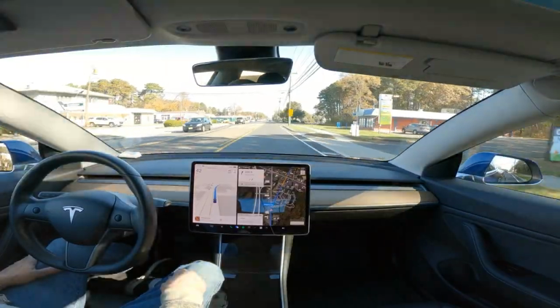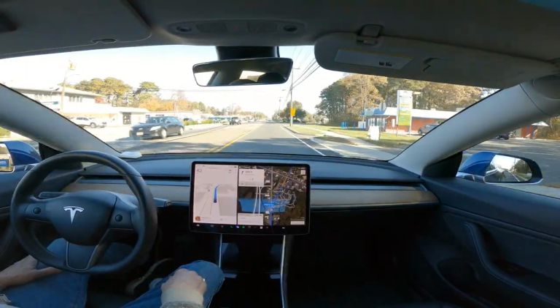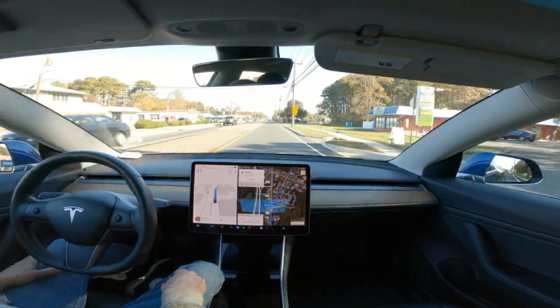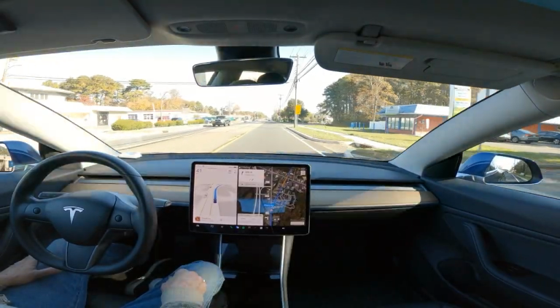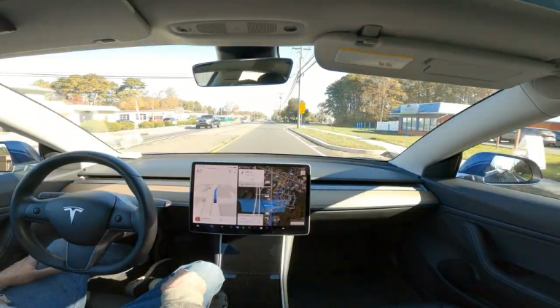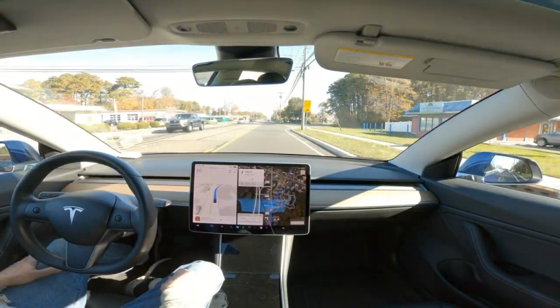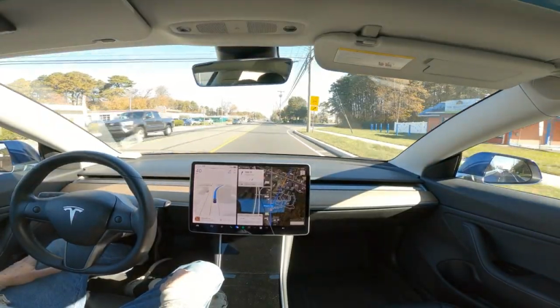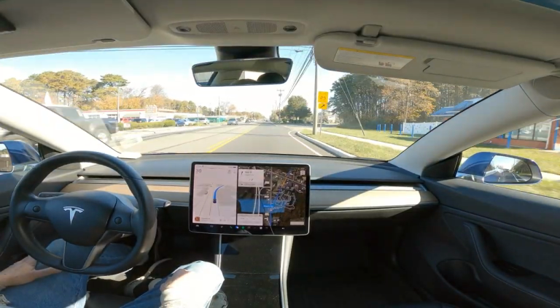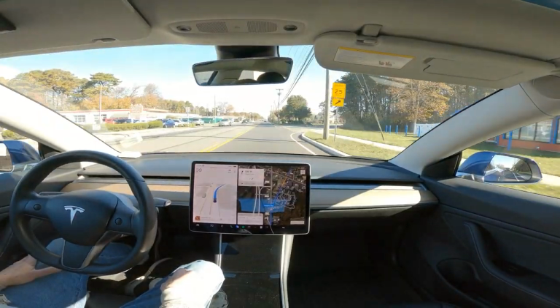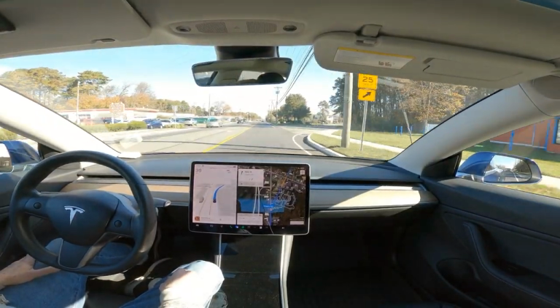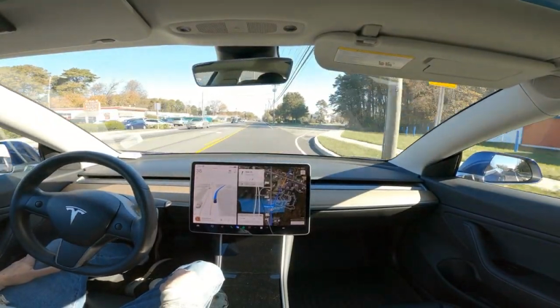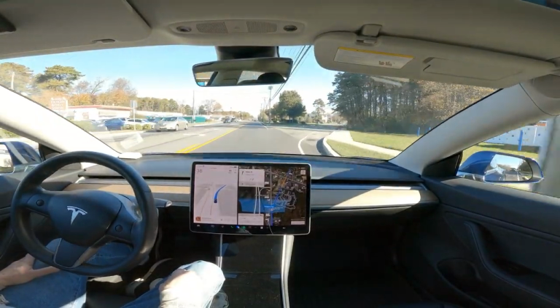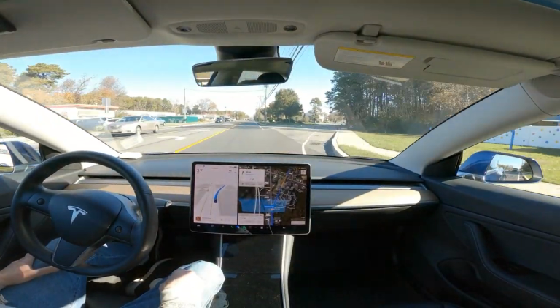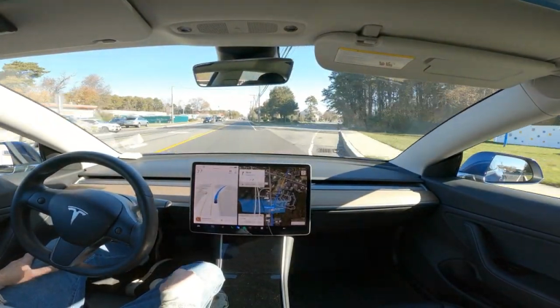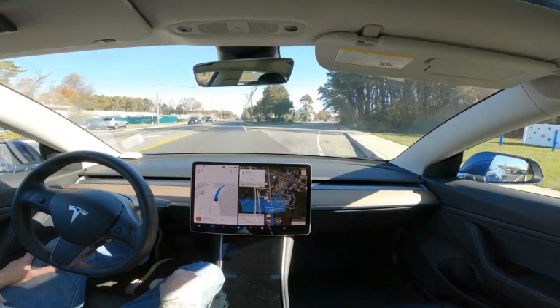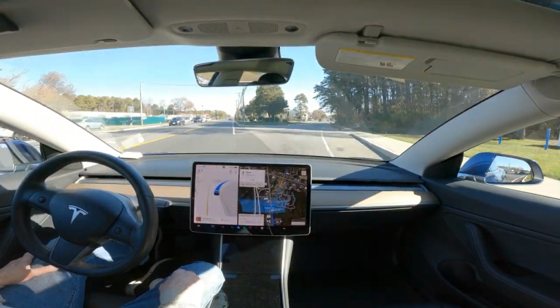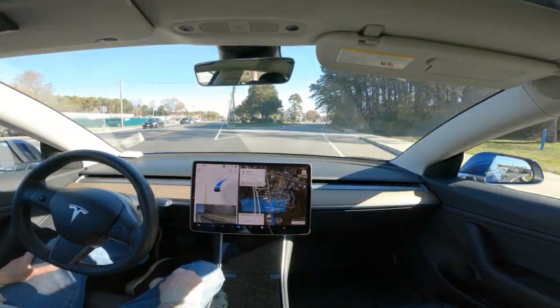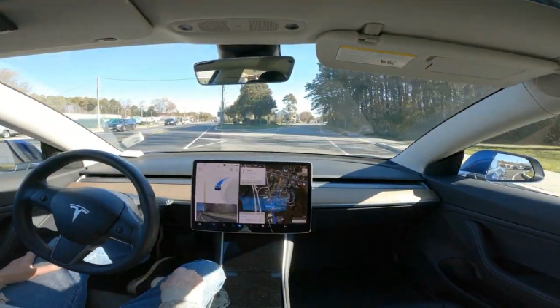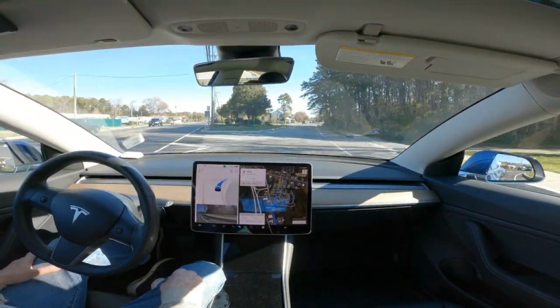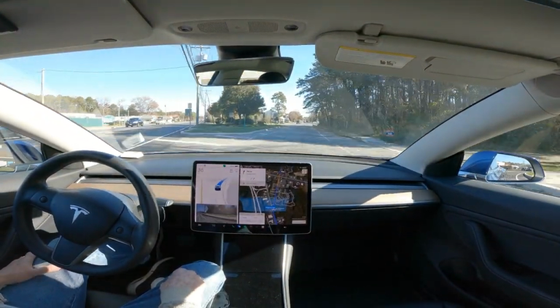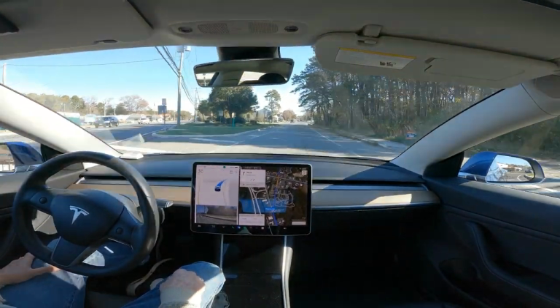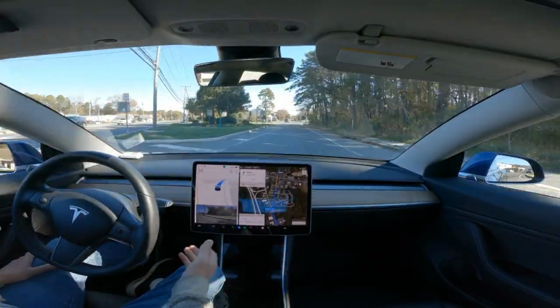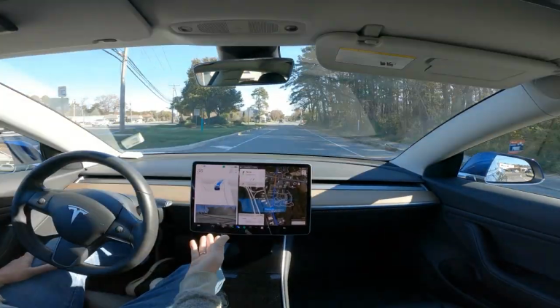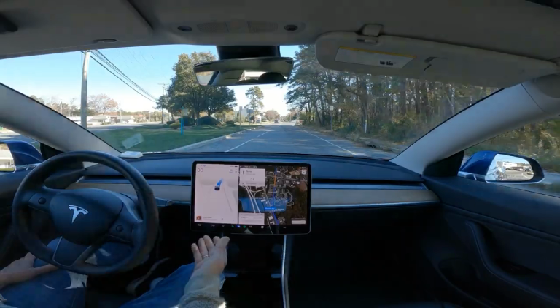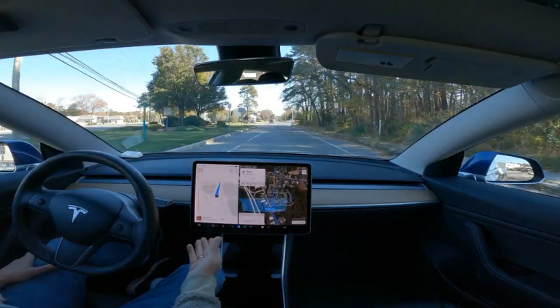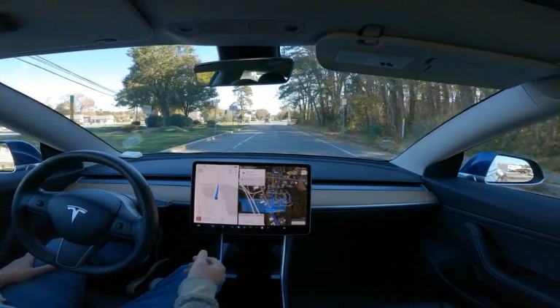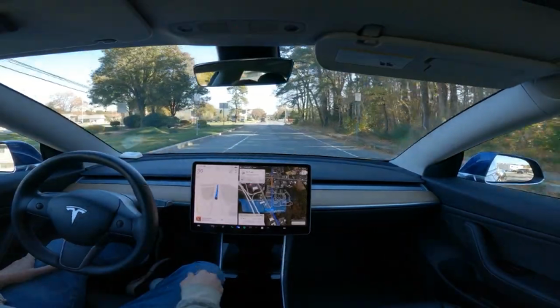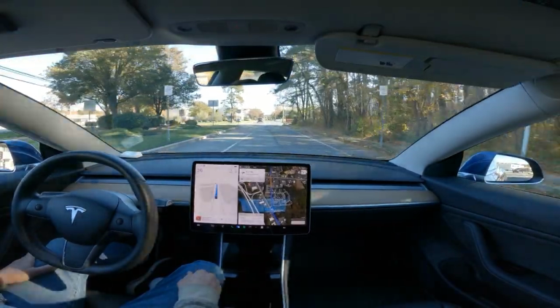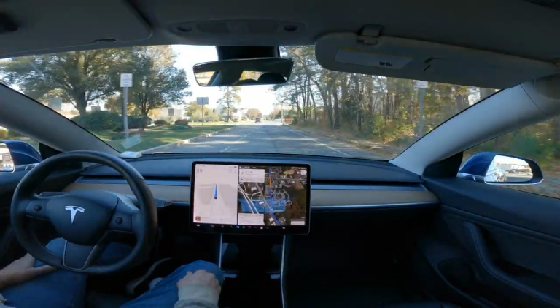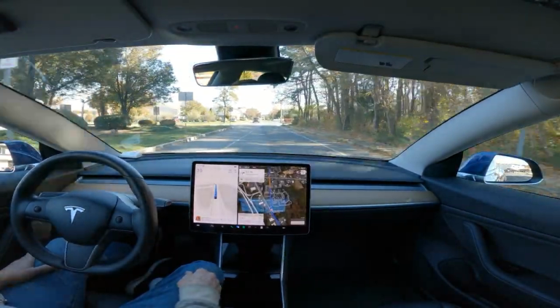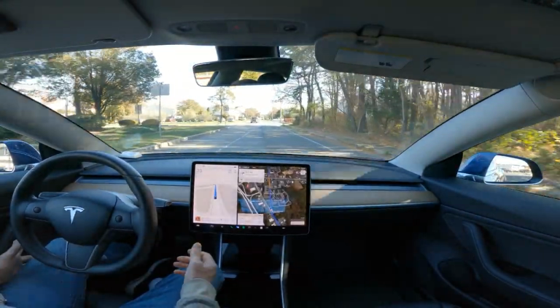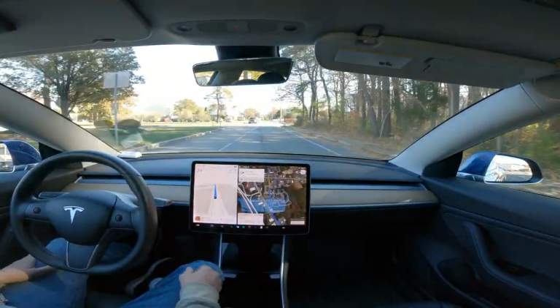No blinker. Now it turns the blinker on — white.